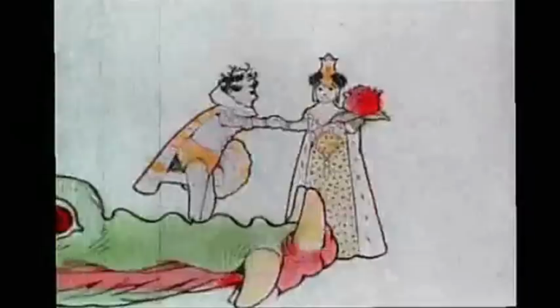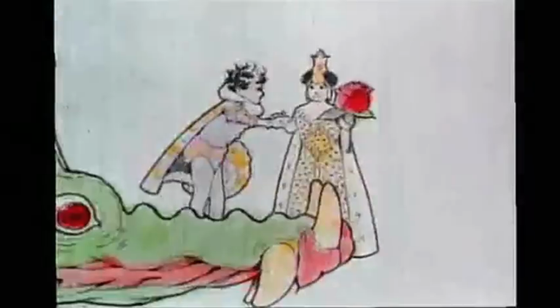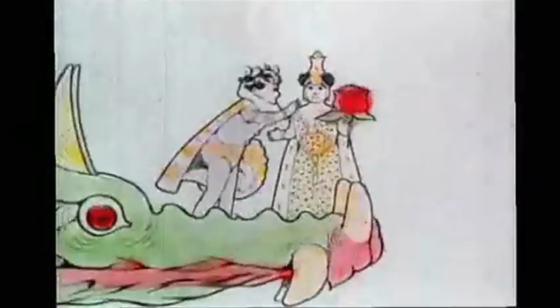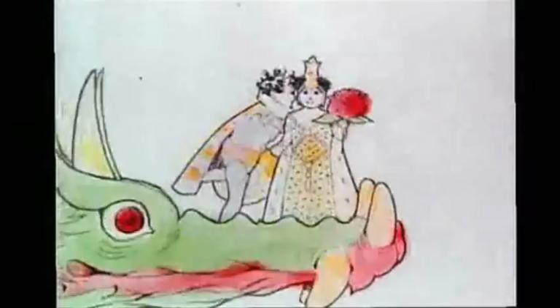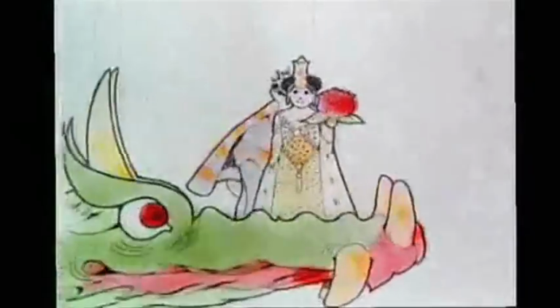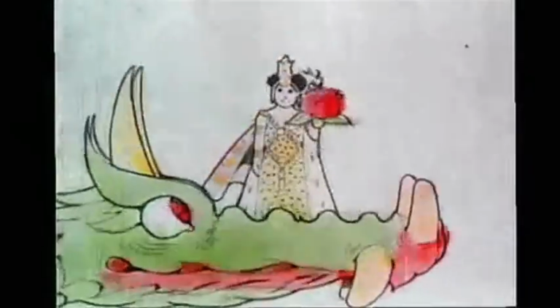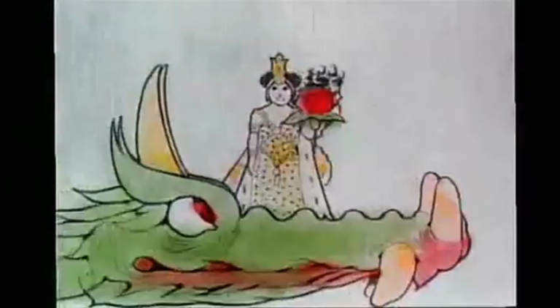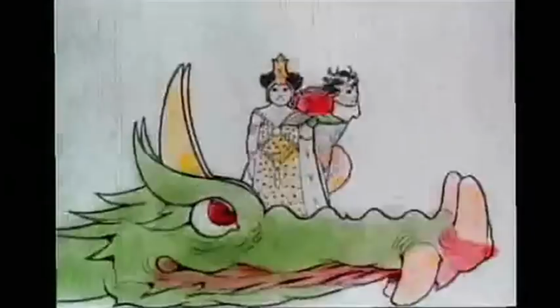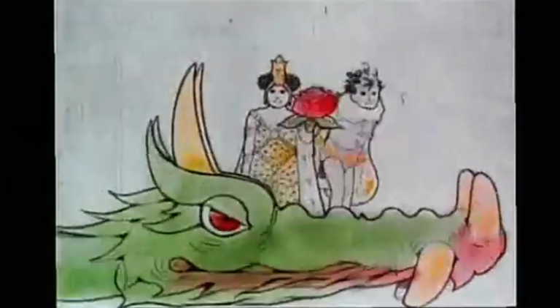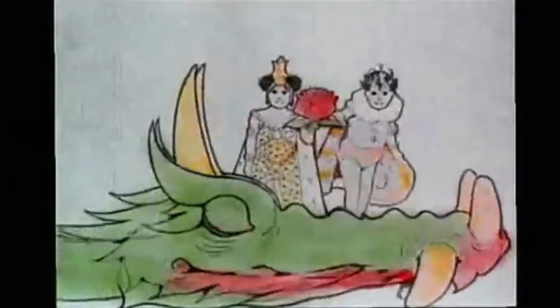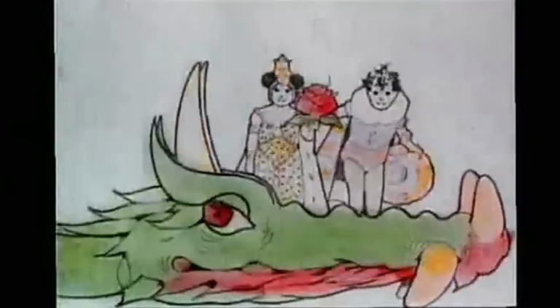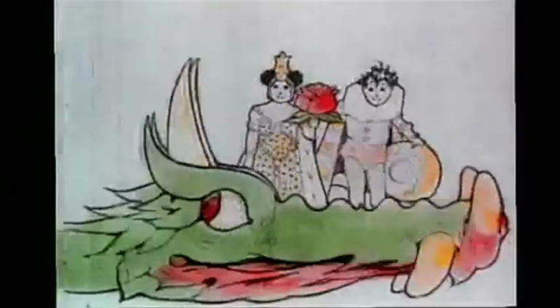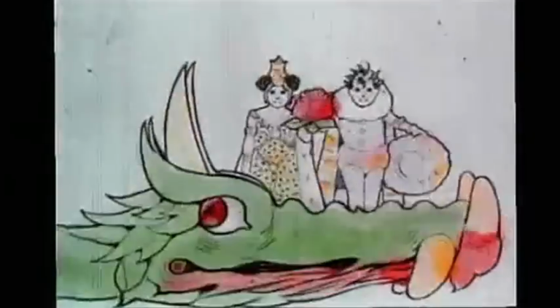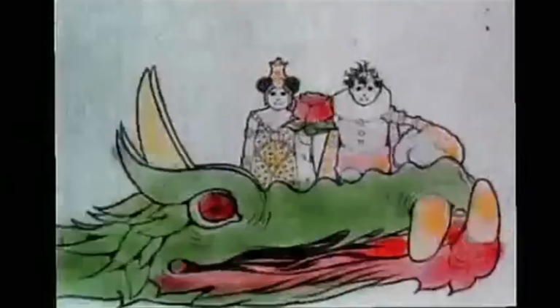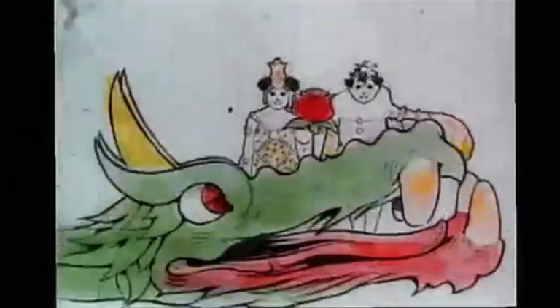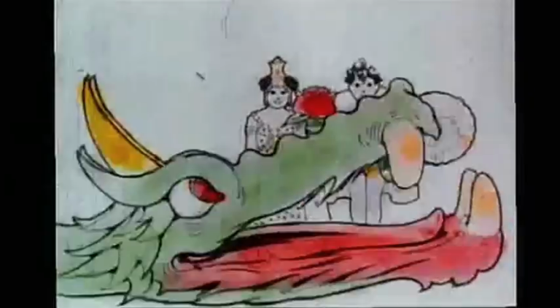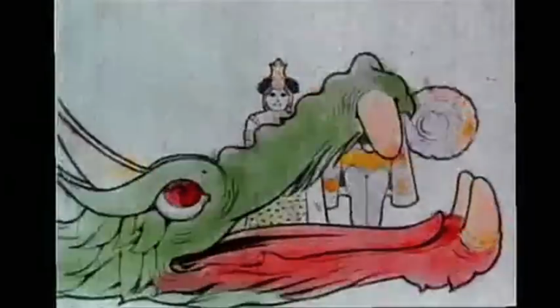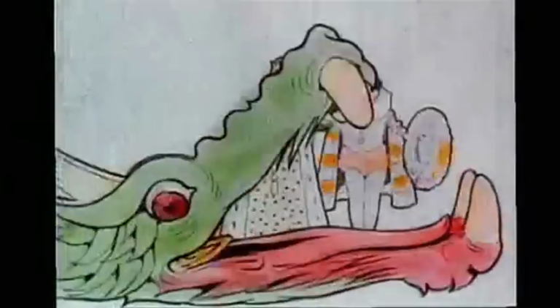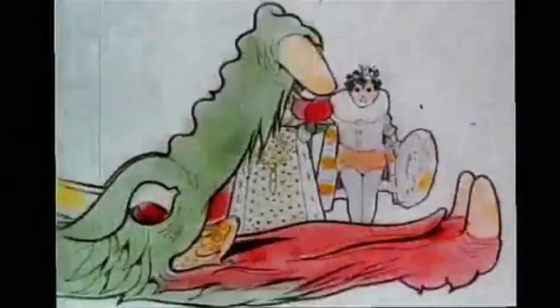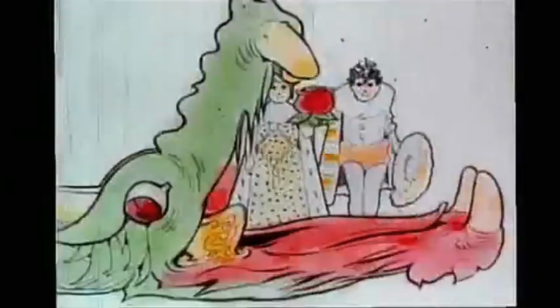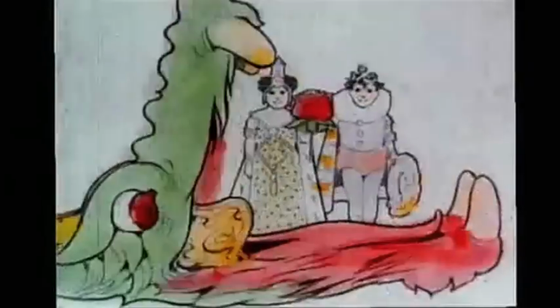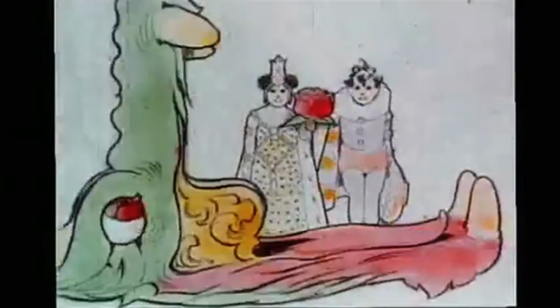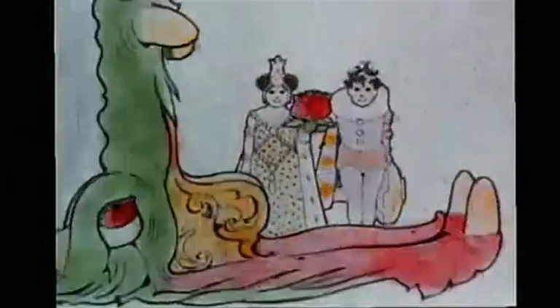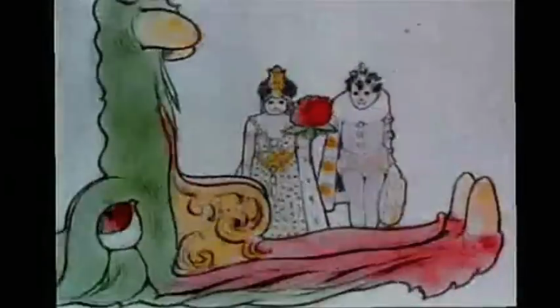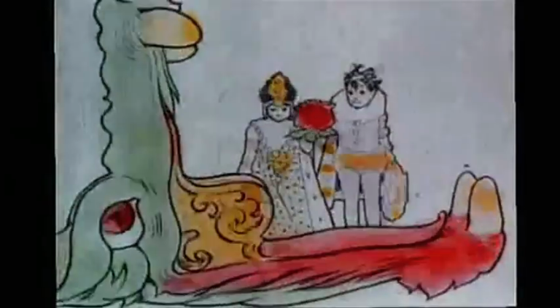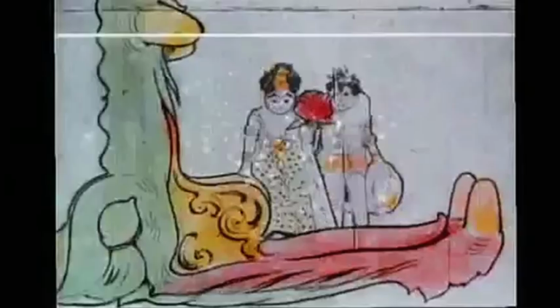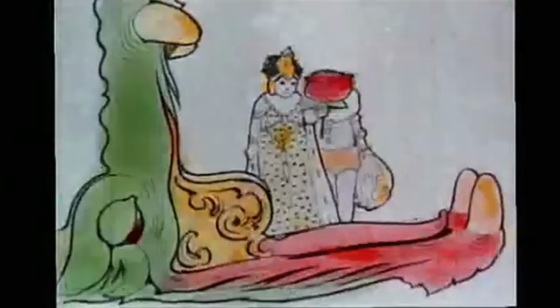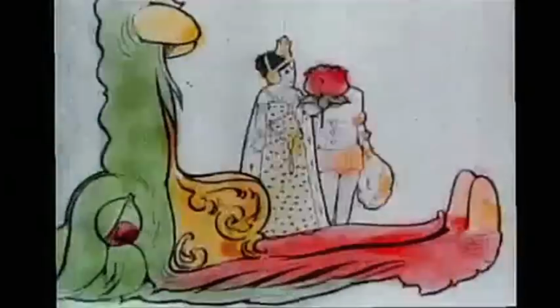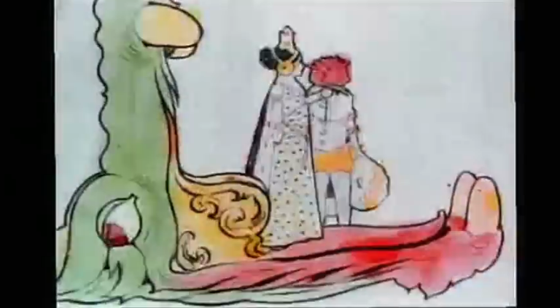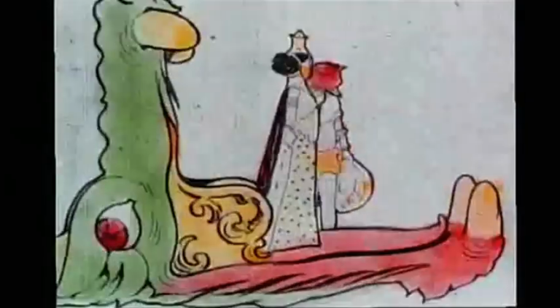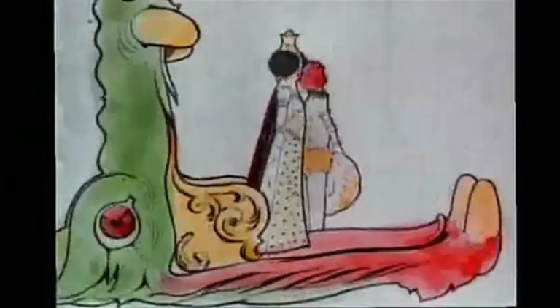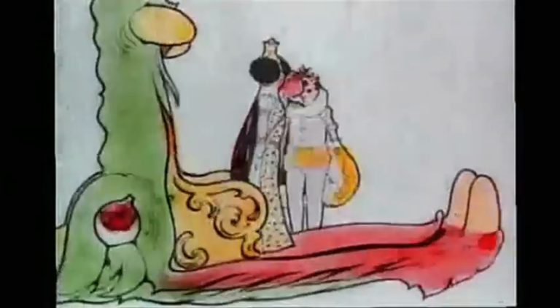Finally, an epic animation referred to as Little Nemo from exactly 100 years ago.